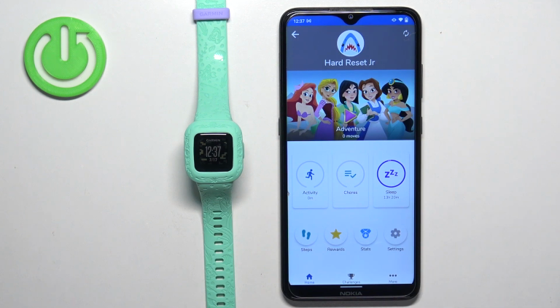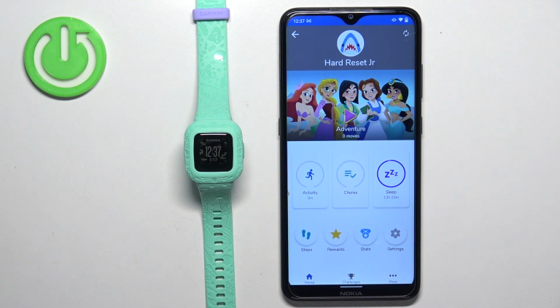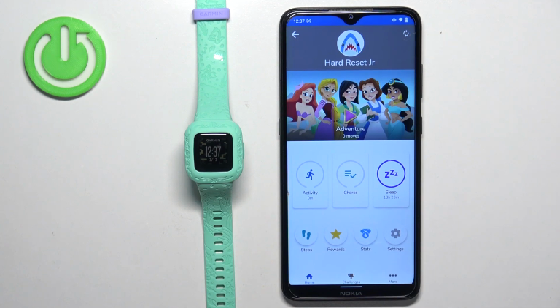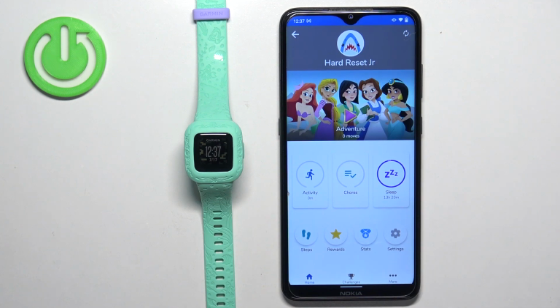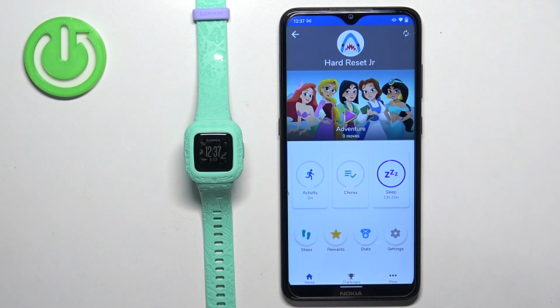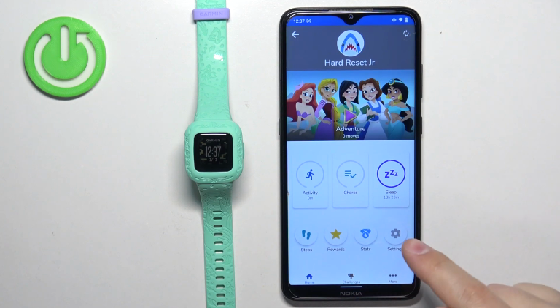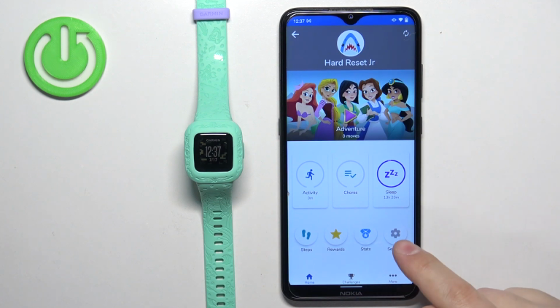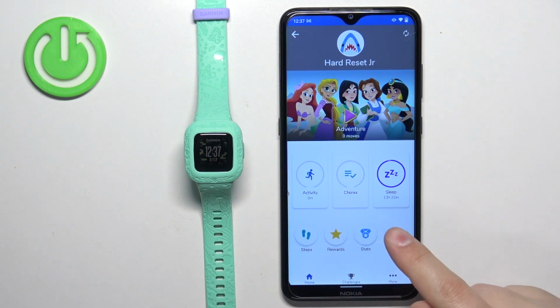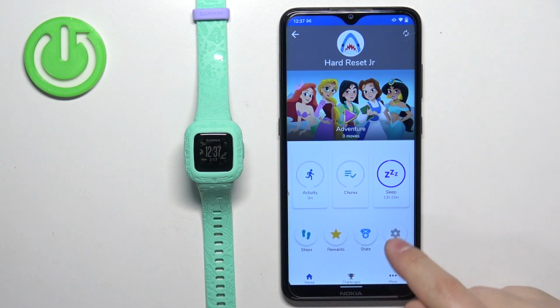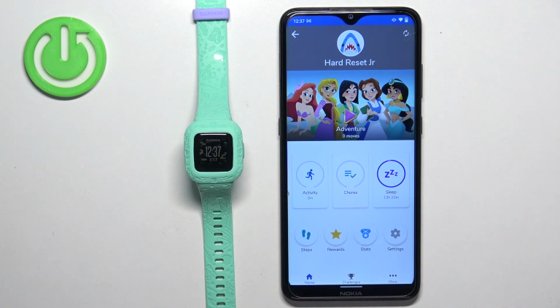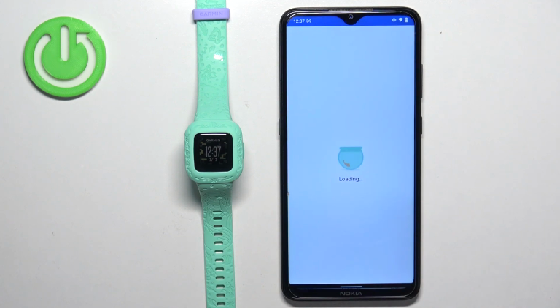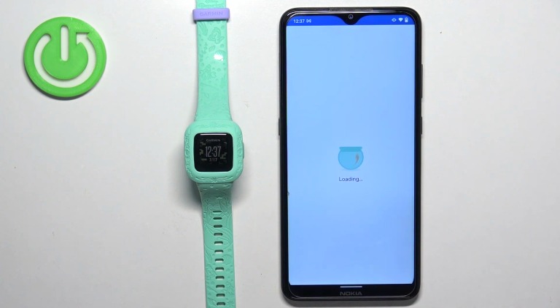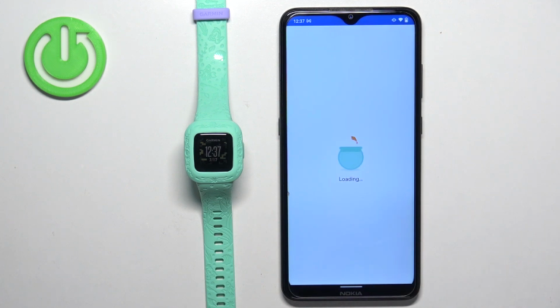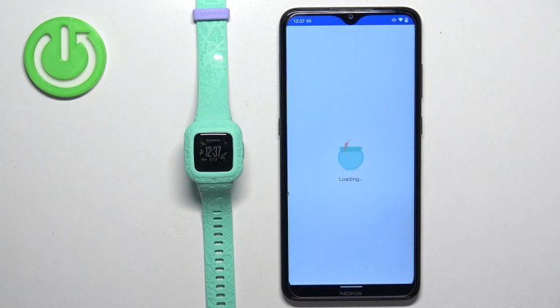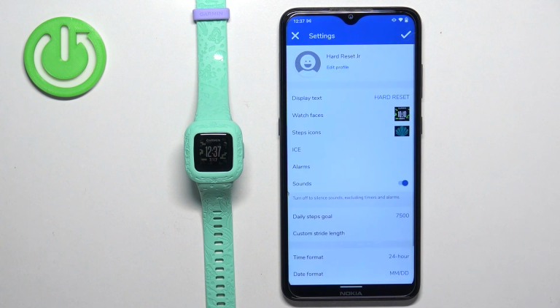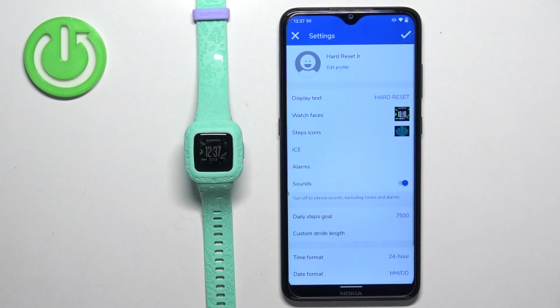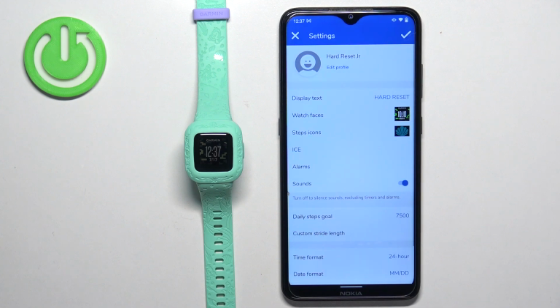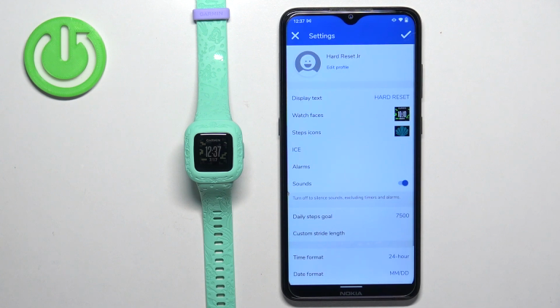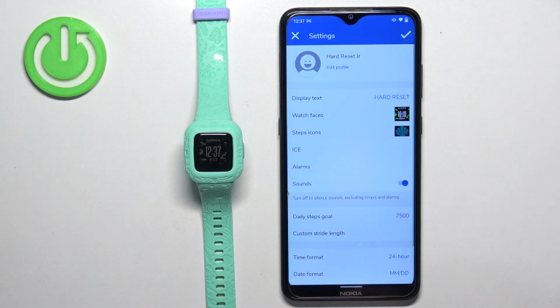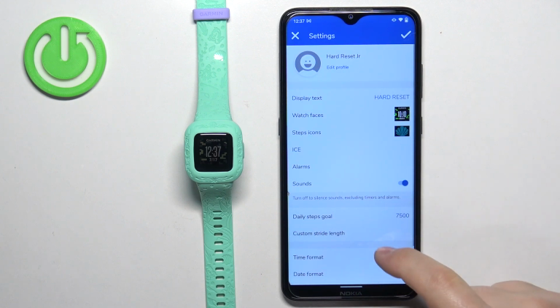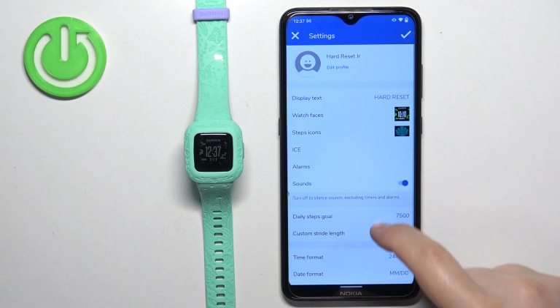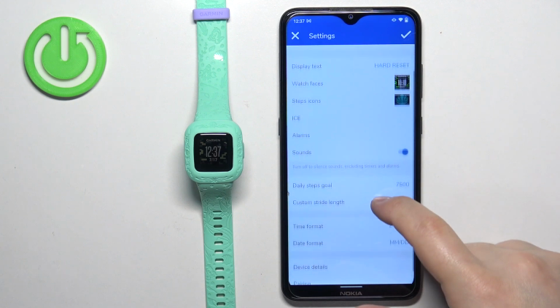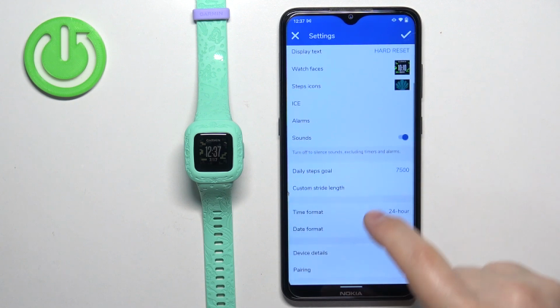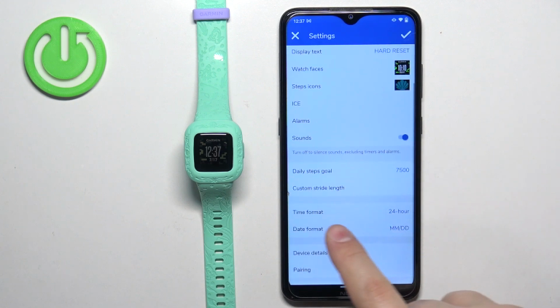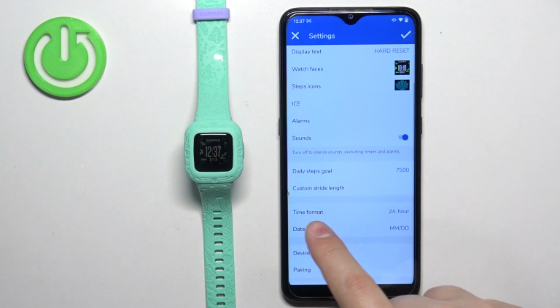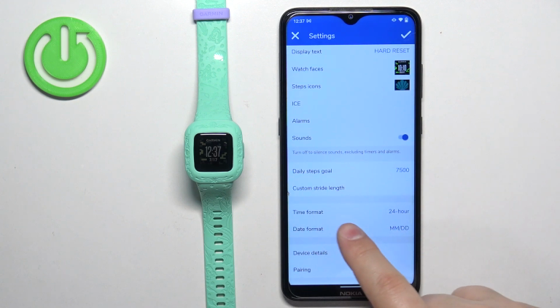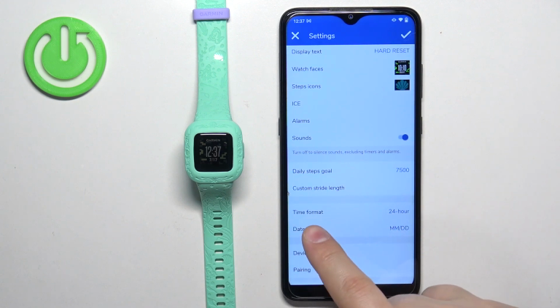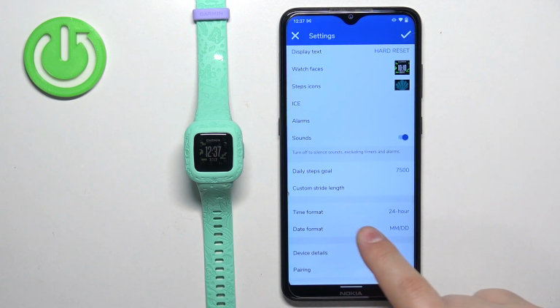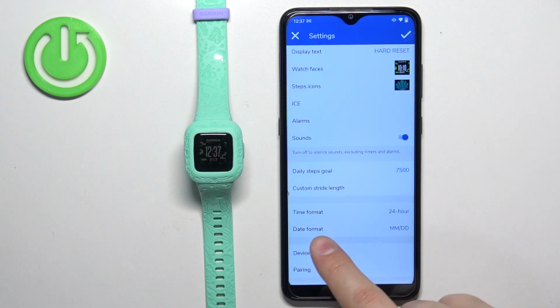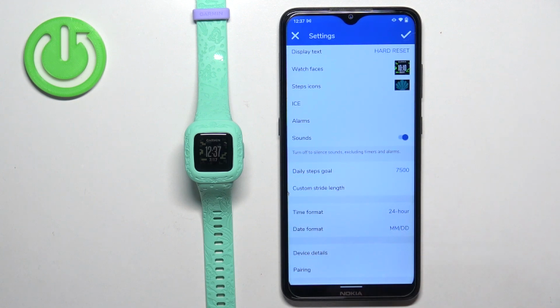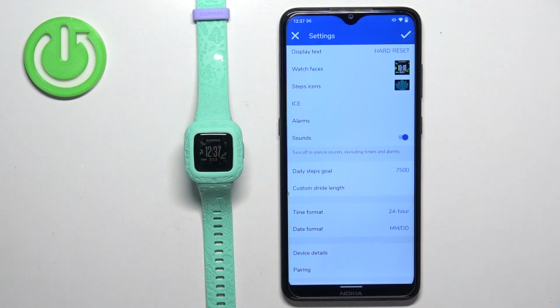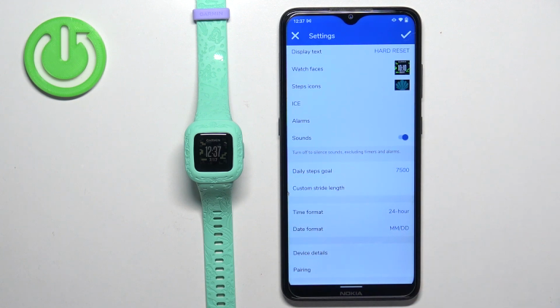Once you select the profile, tap on the settings icon, and here scroll down and find the time format and date format.